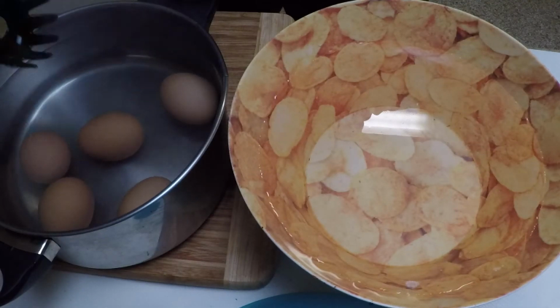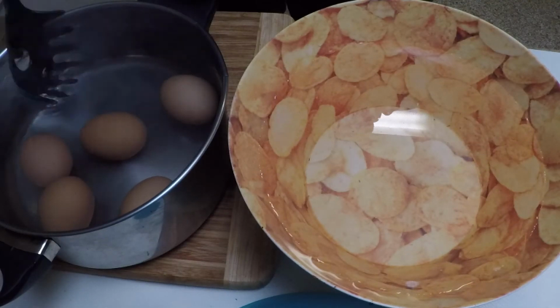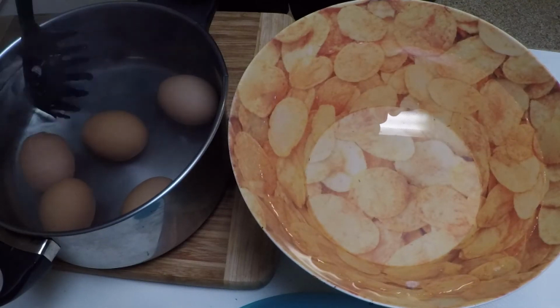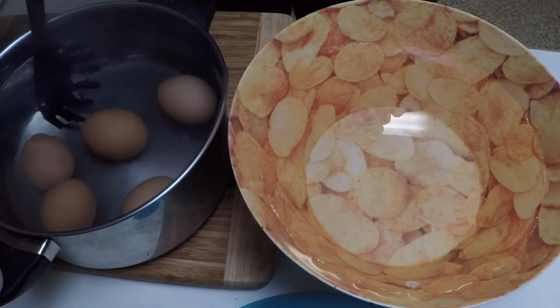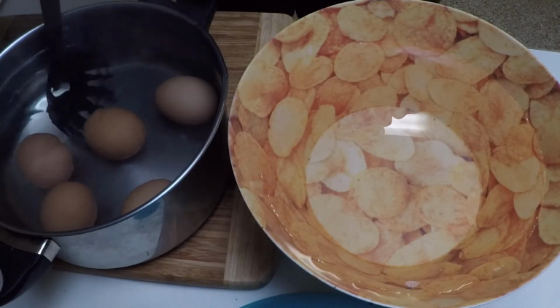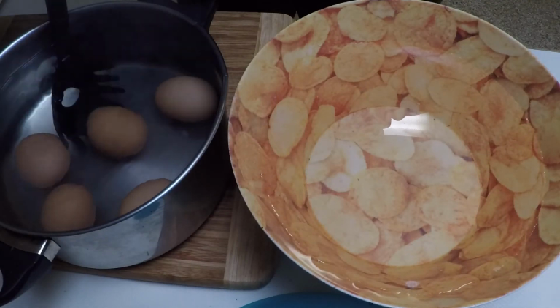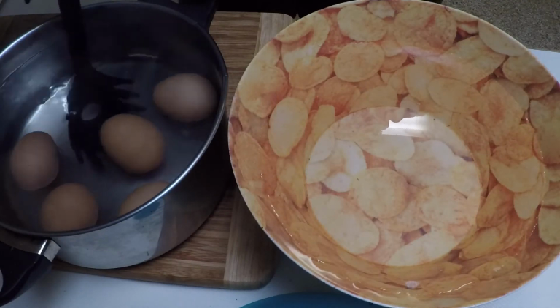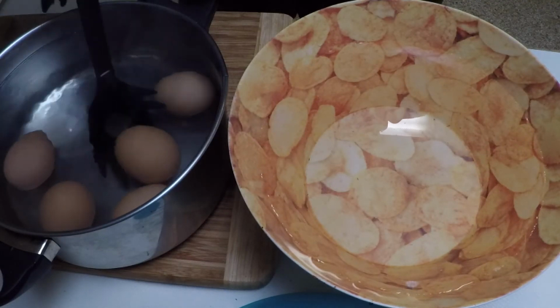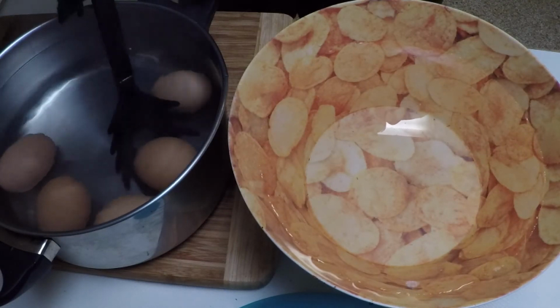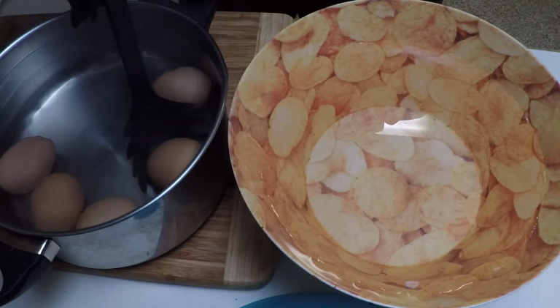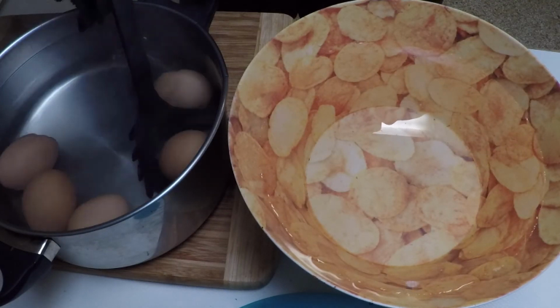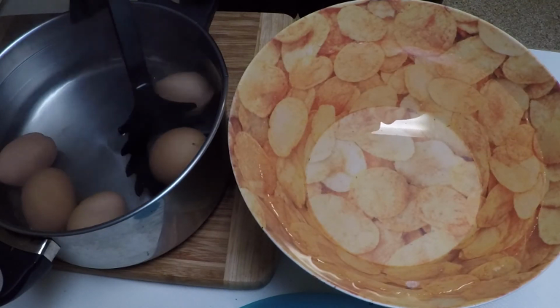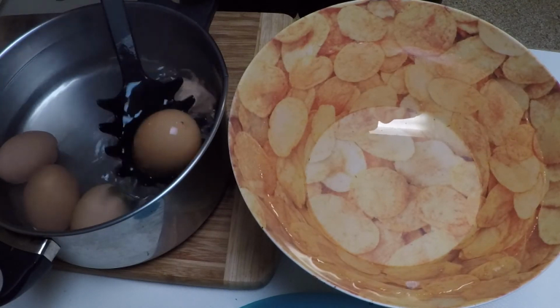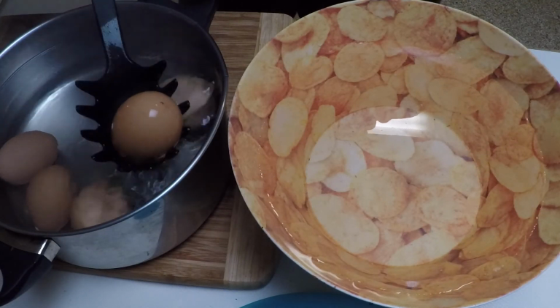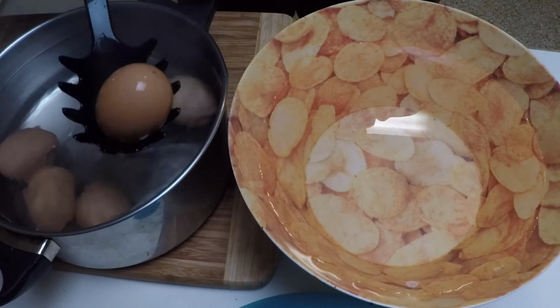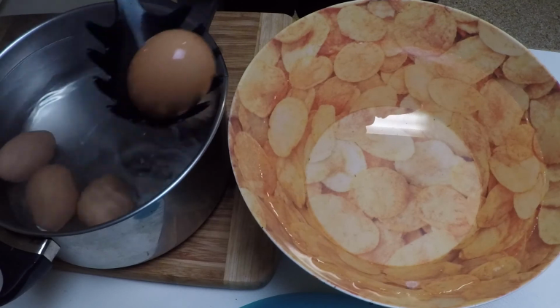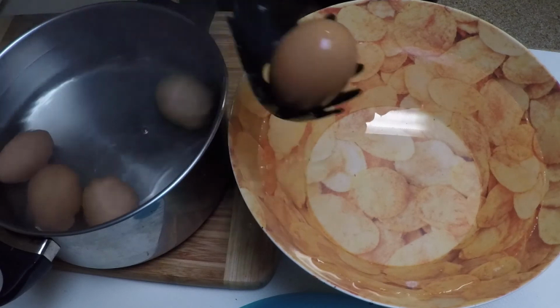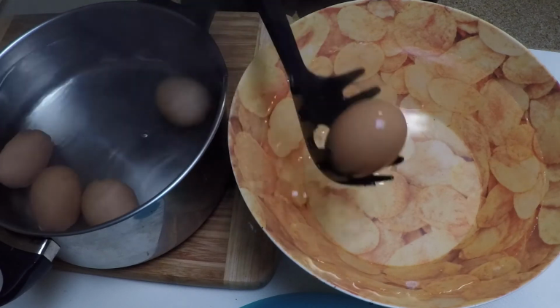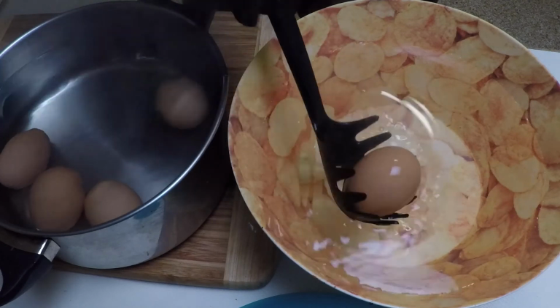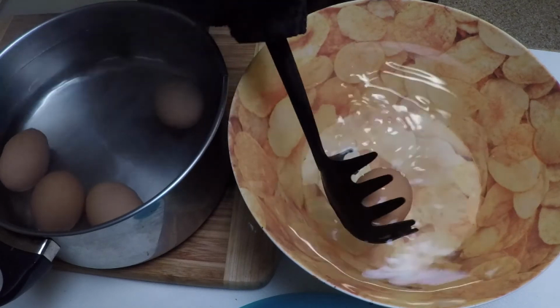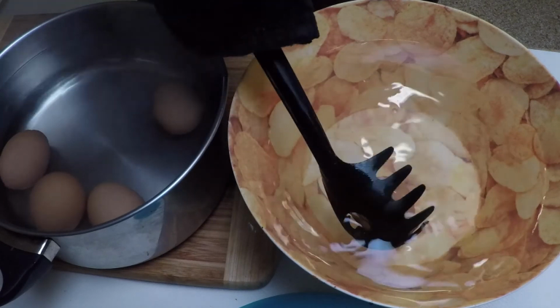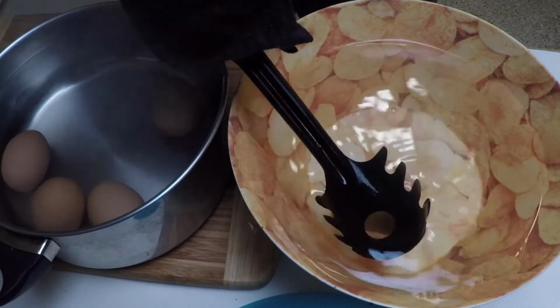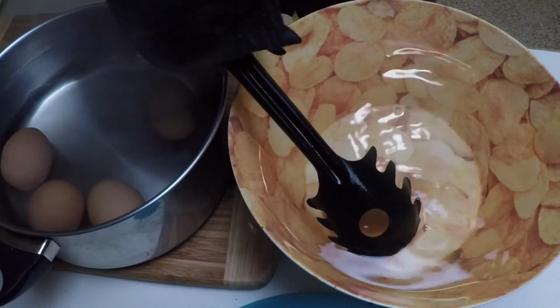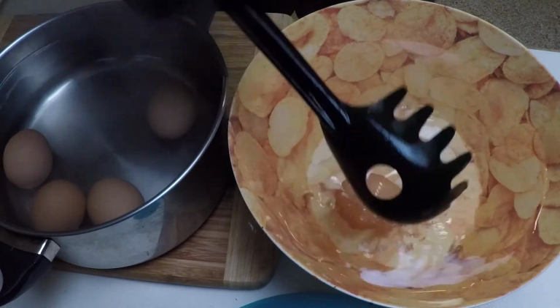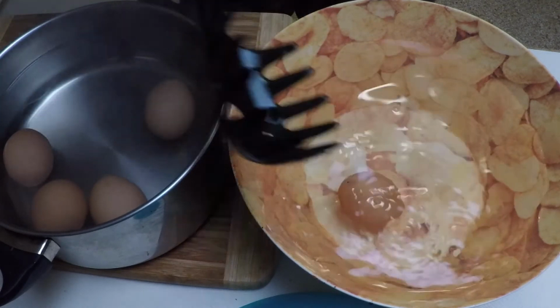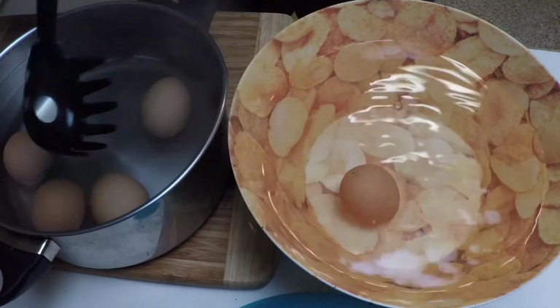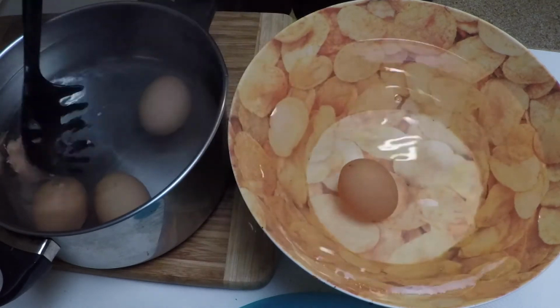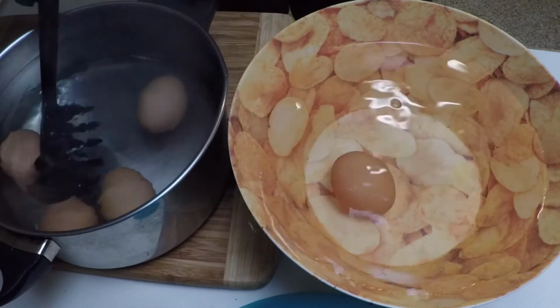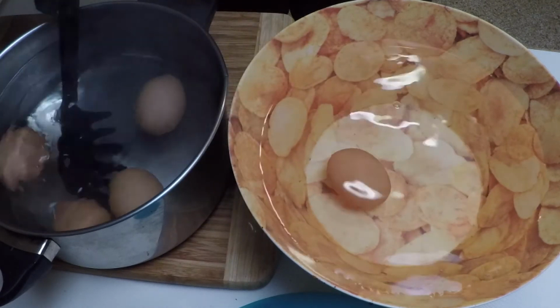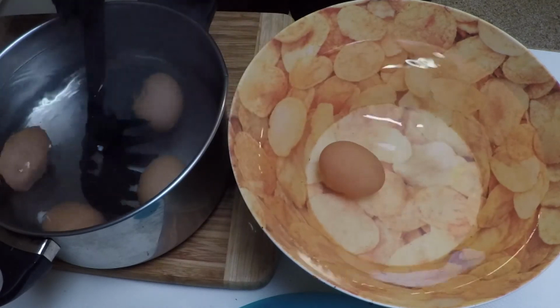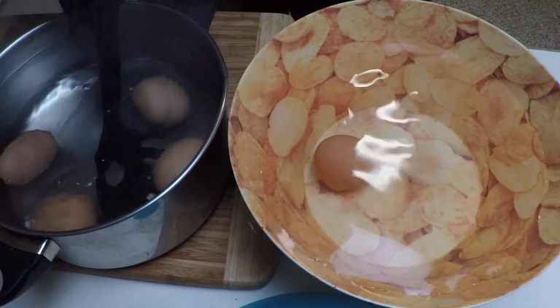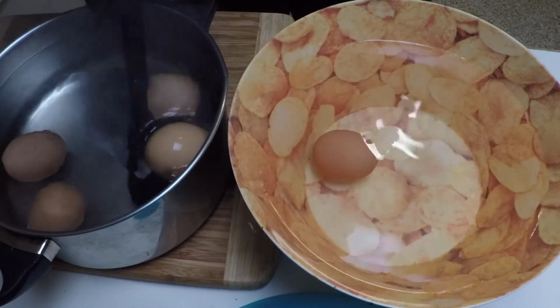Now that we have the proper tools, transport your very hot eggs into some cold water.